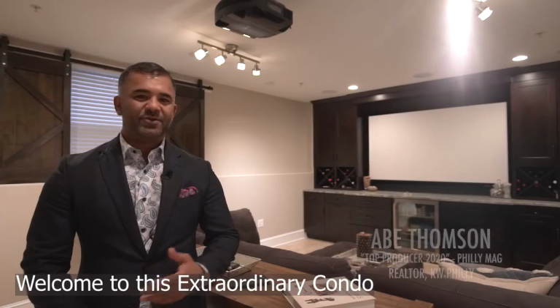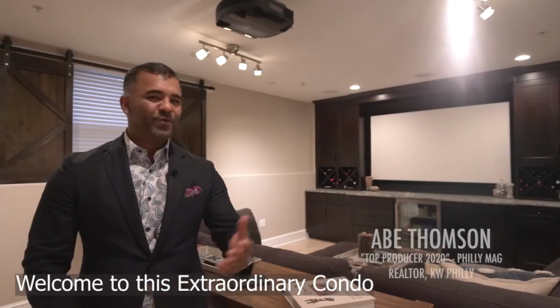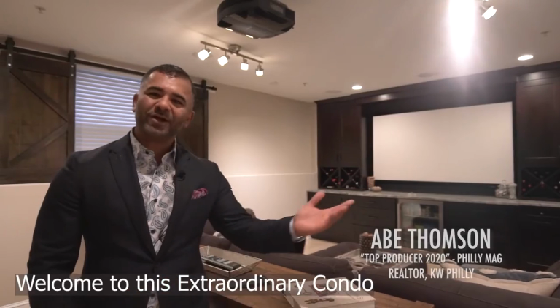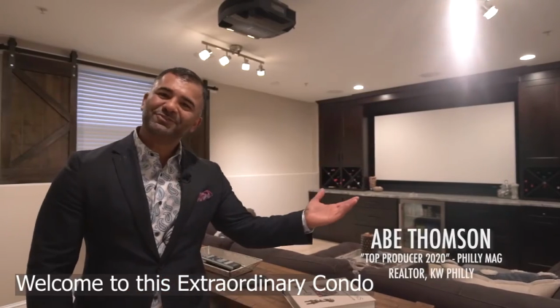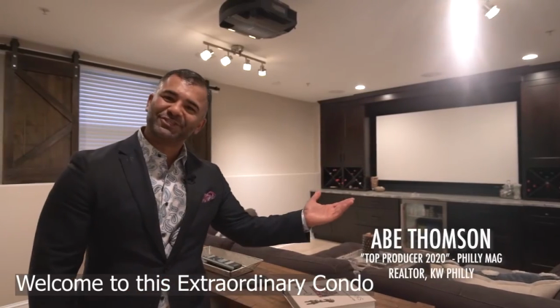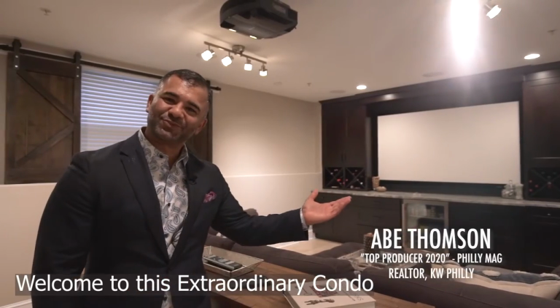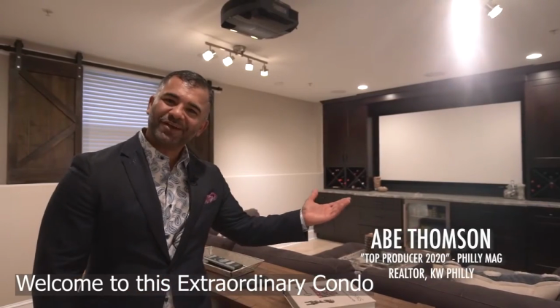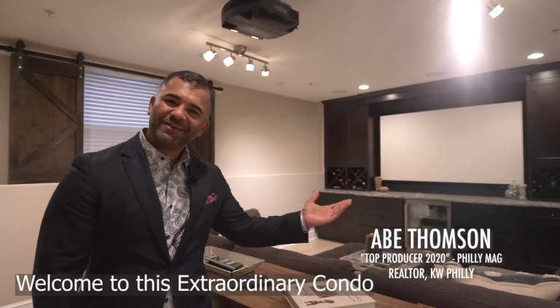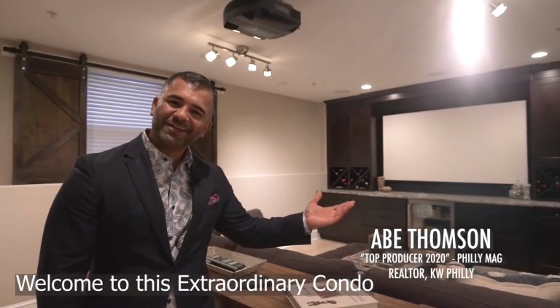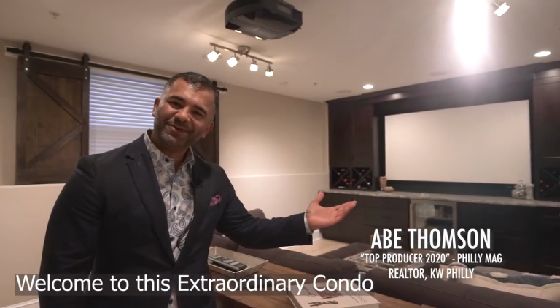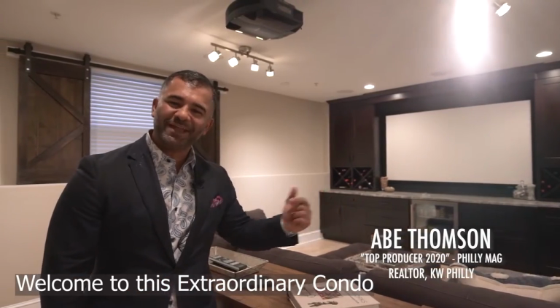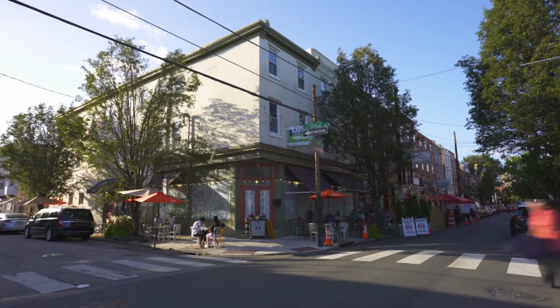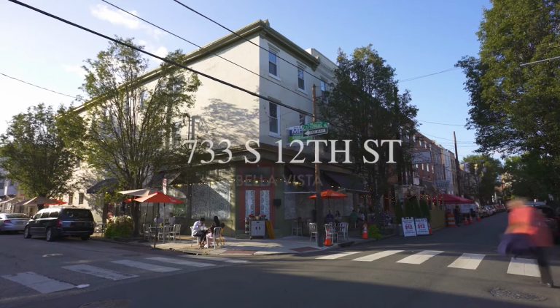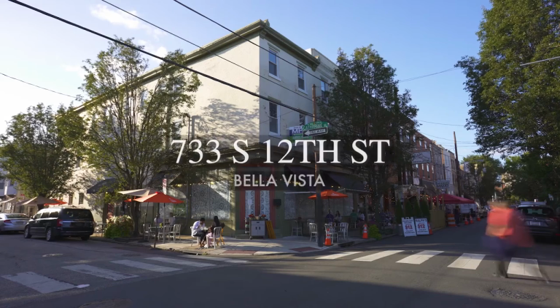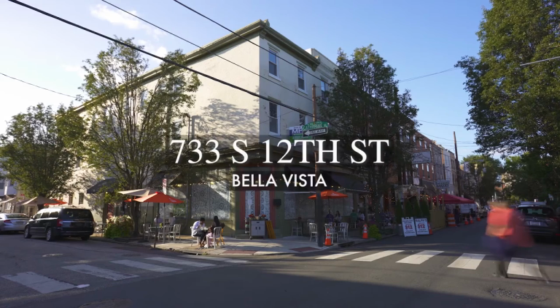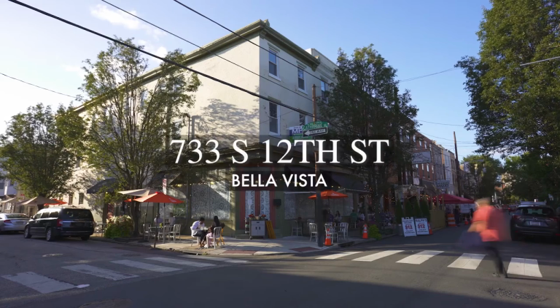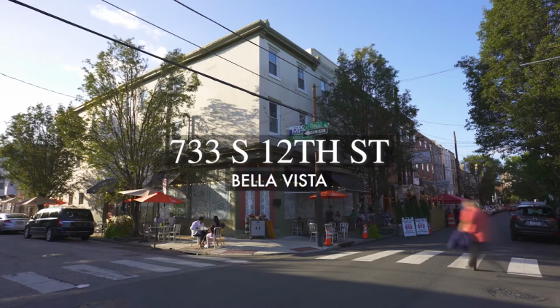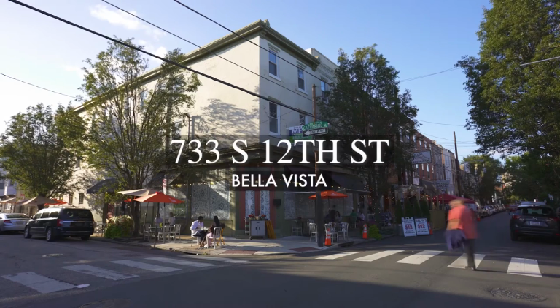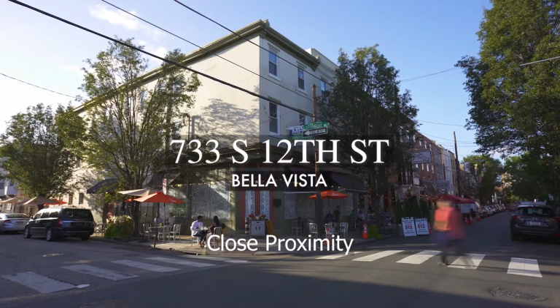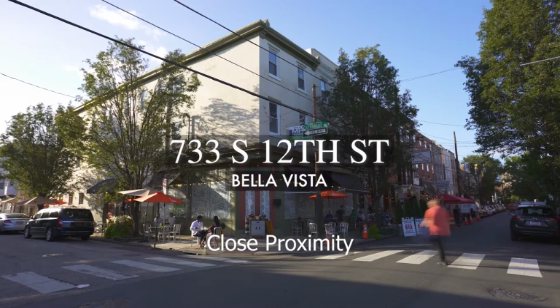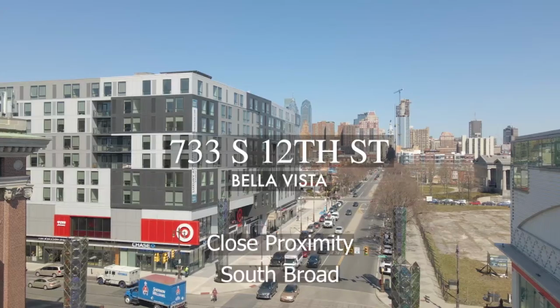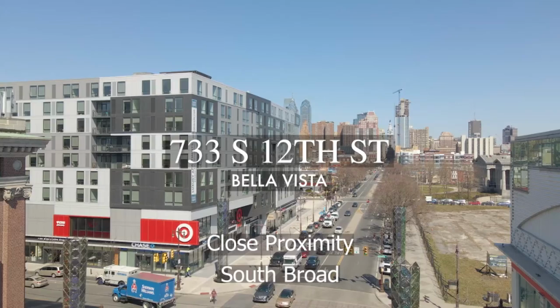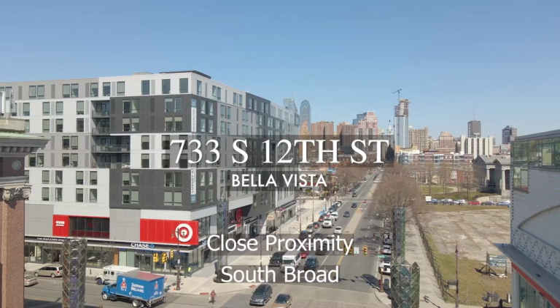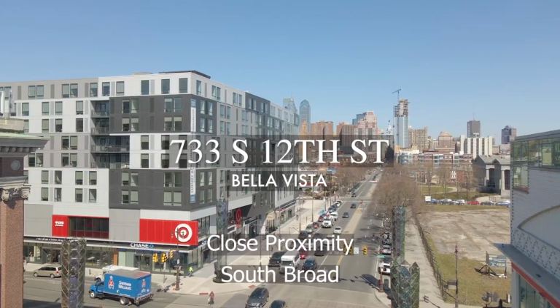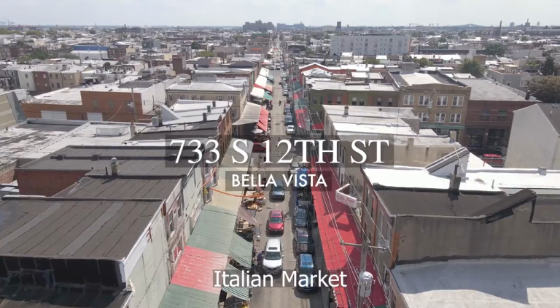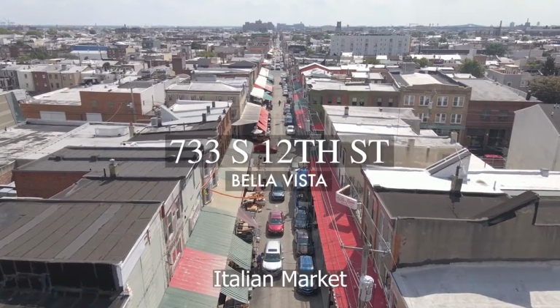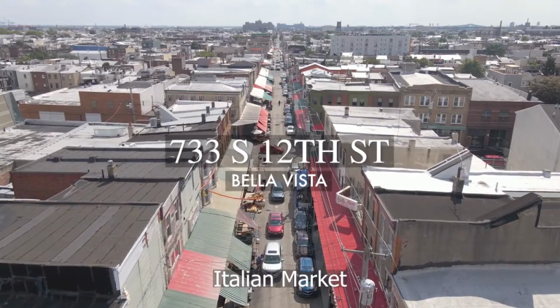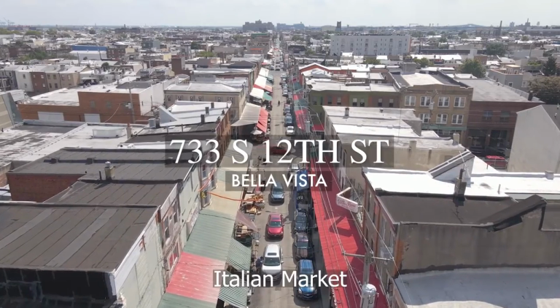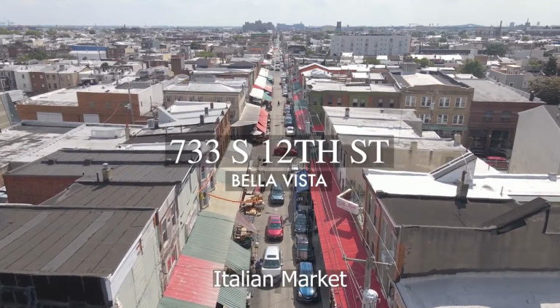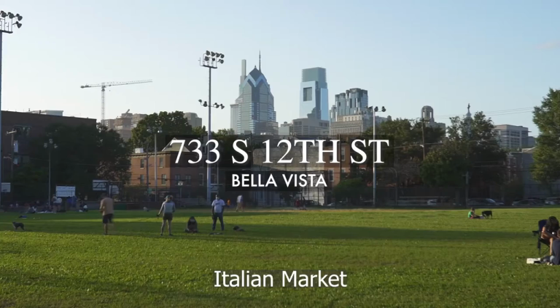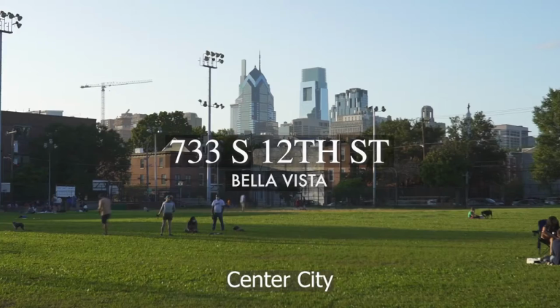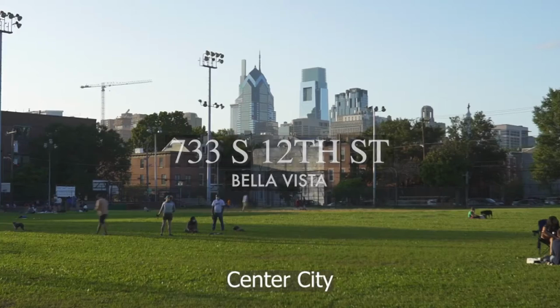Welcome to this extraordinary condo in Bella Vista, in close proximity to South Broad, Italian Market, and Center City.